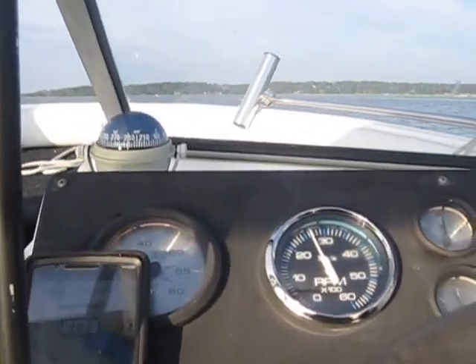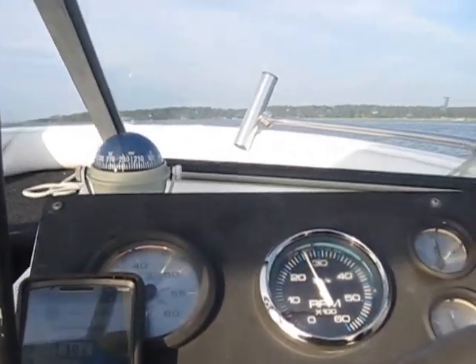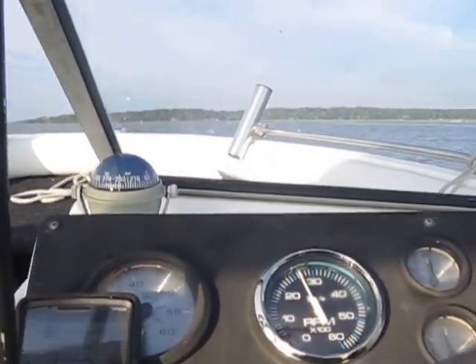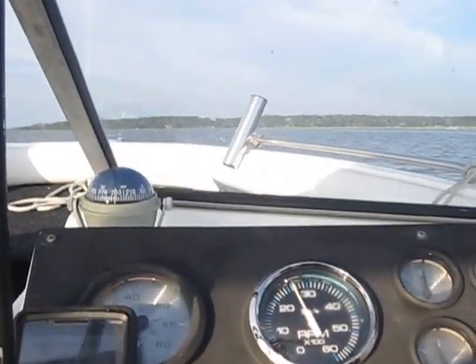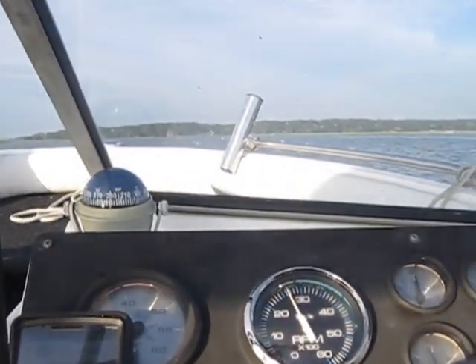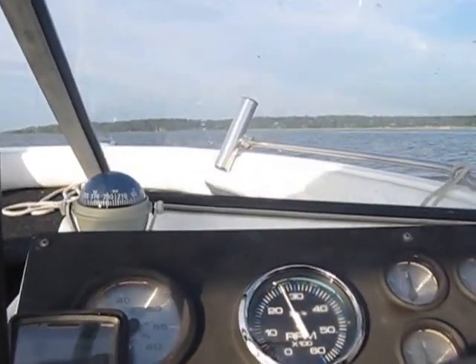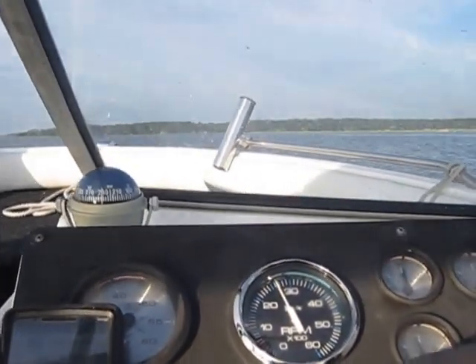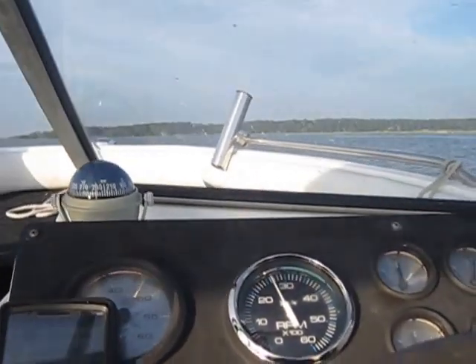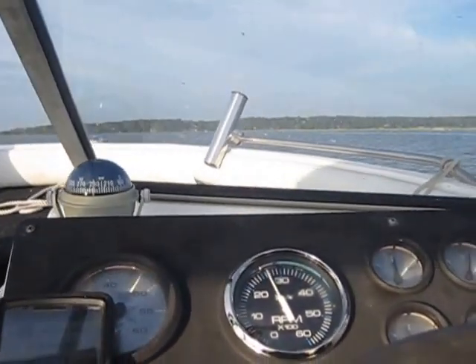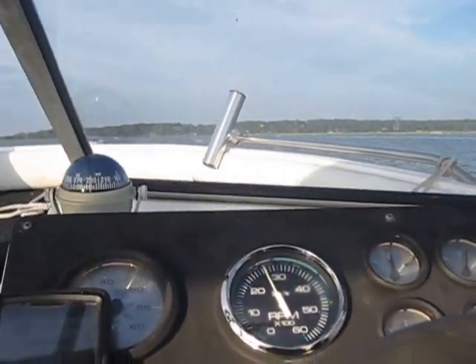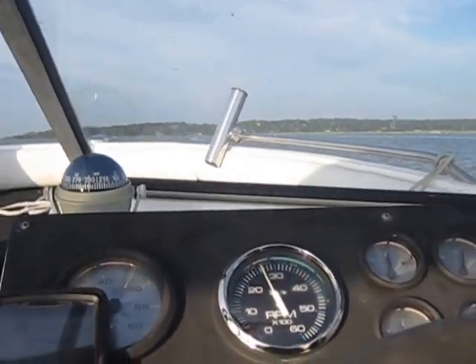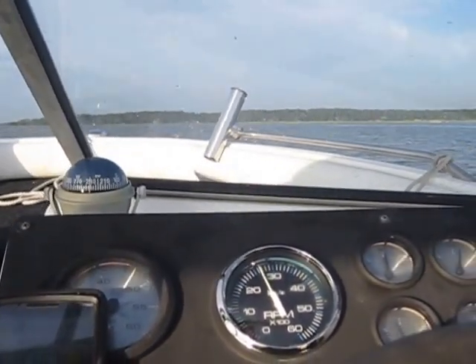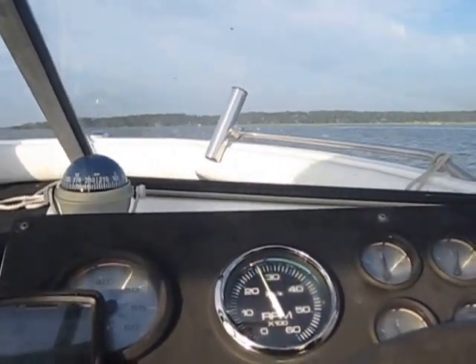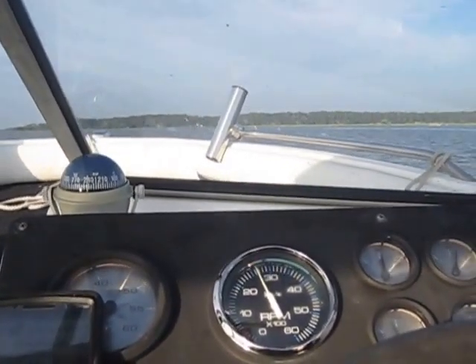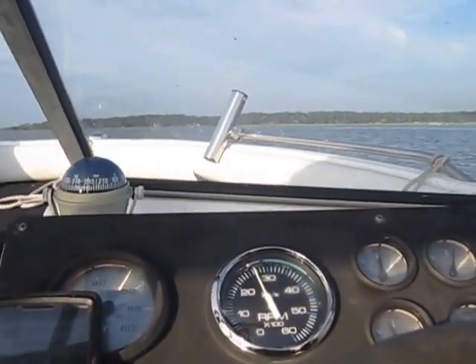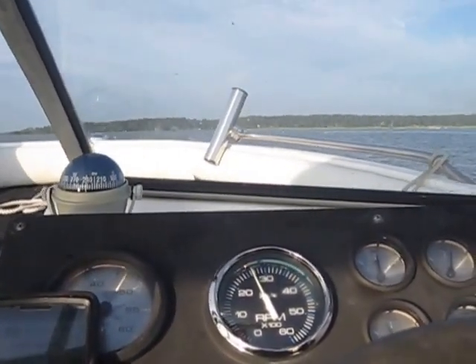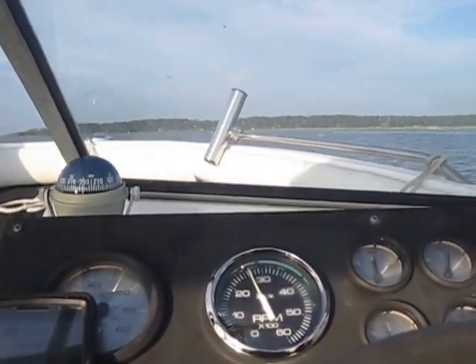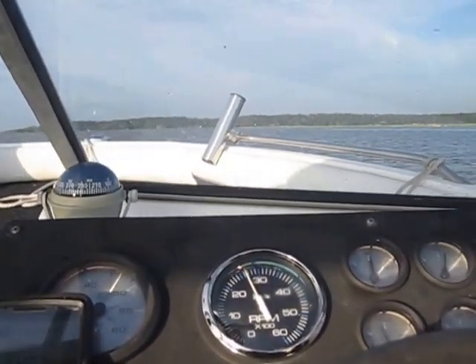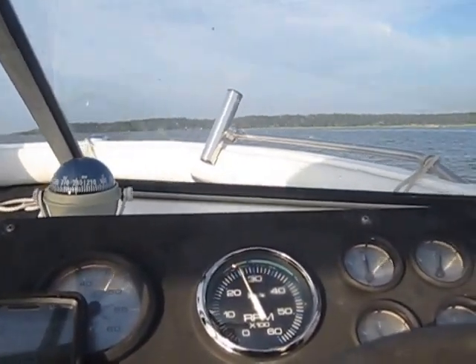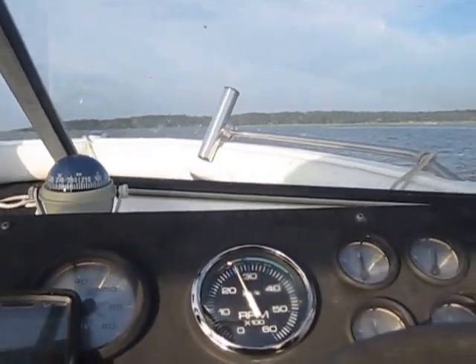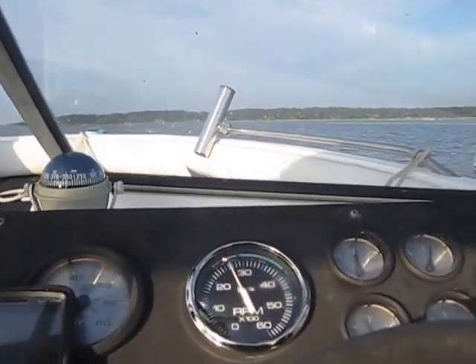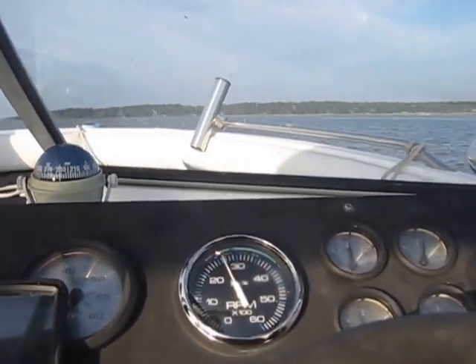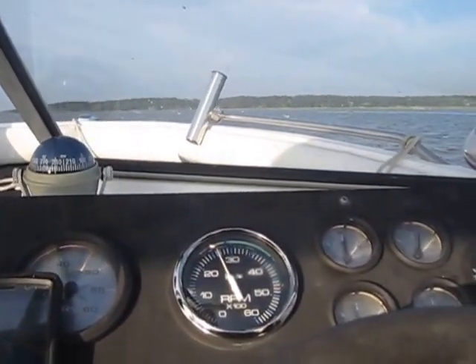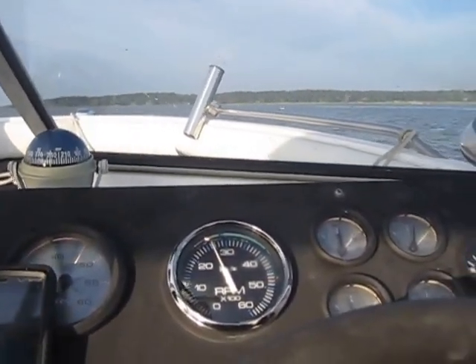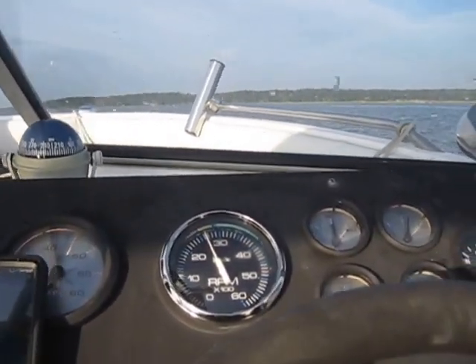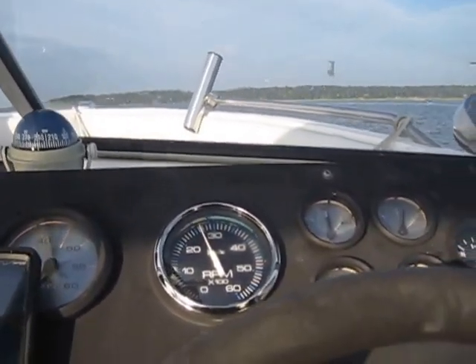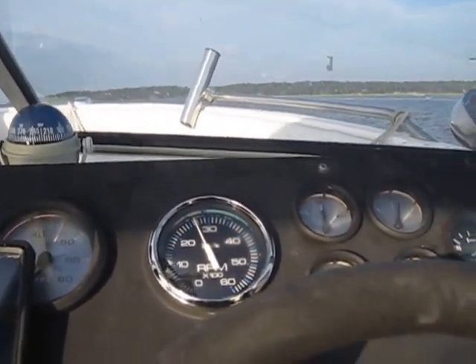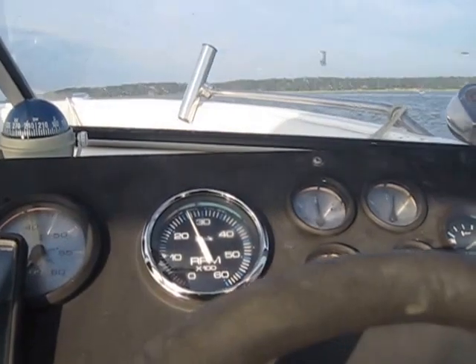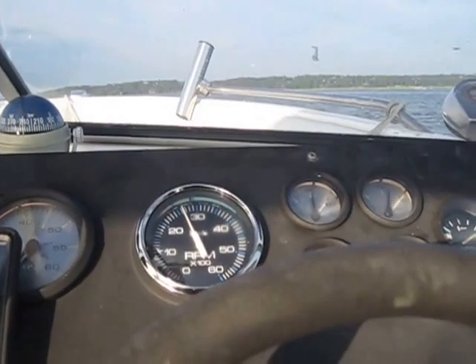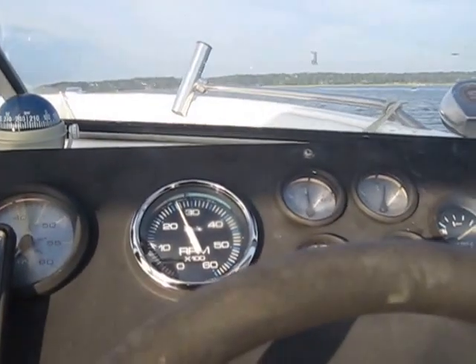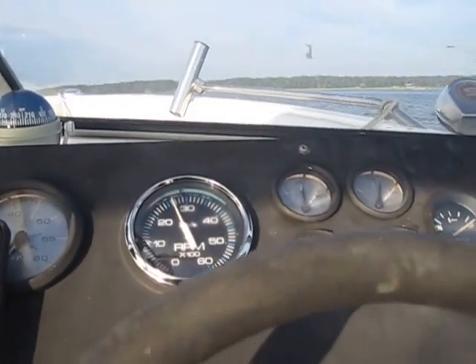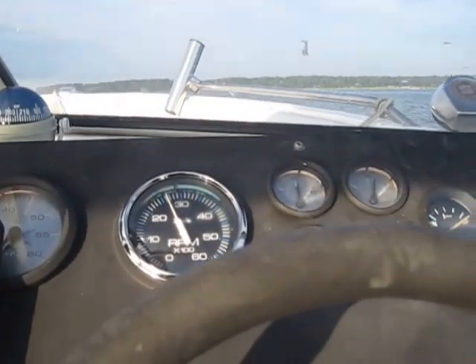Anyway, just wanted to give you guys a little more performance data on the Bayliner. Rob and I am always in hotwater.com, signing off.